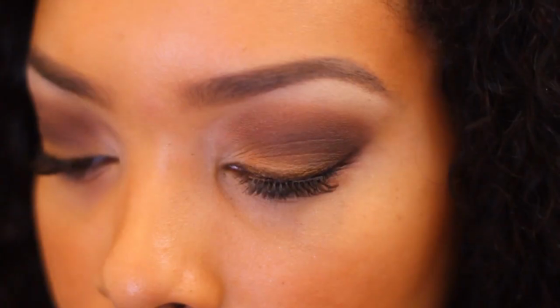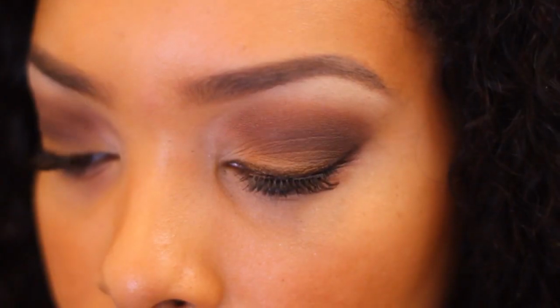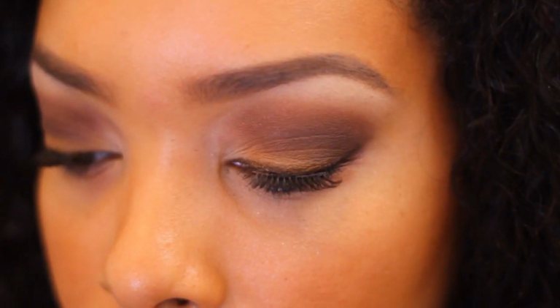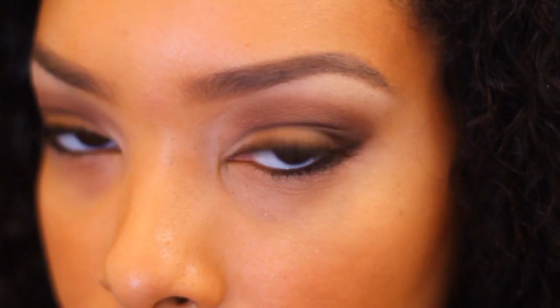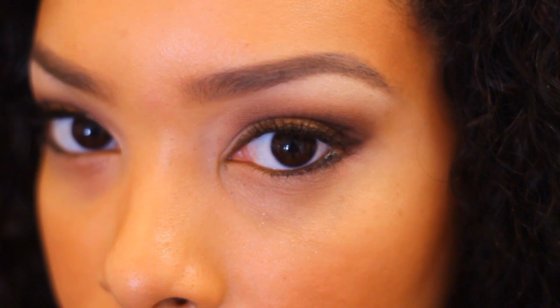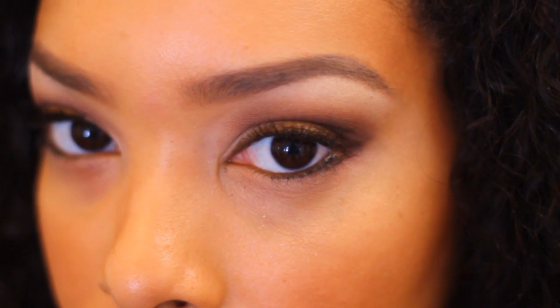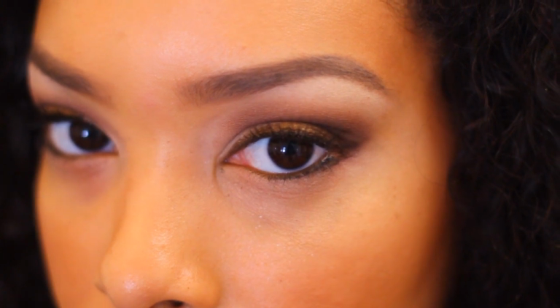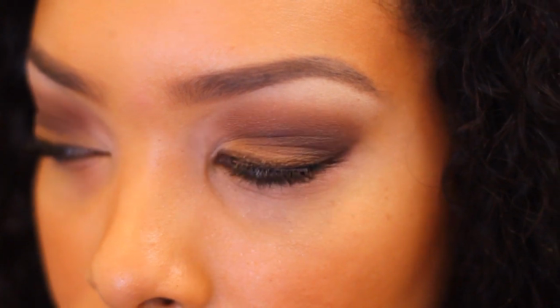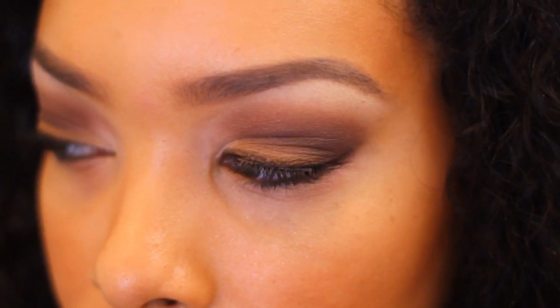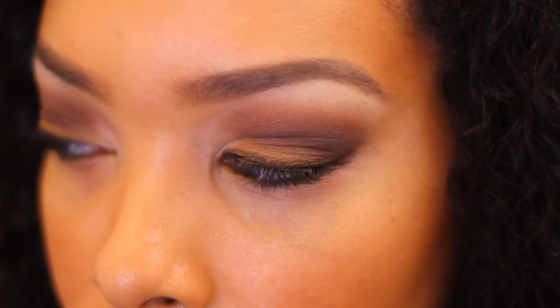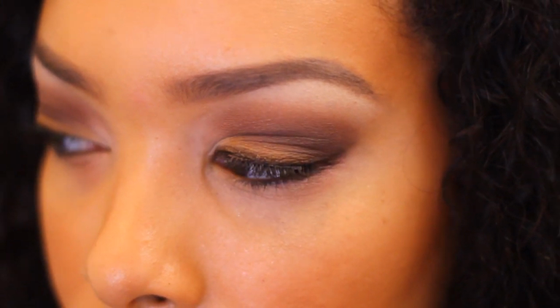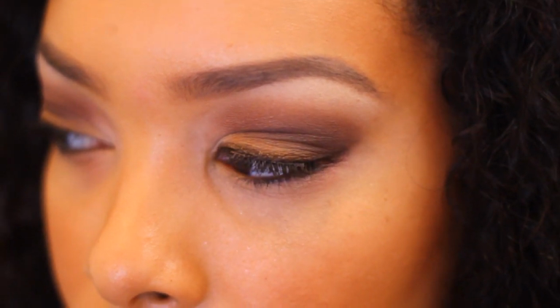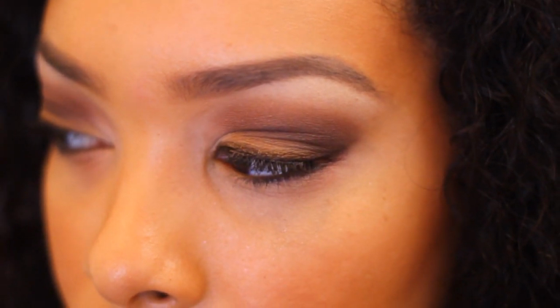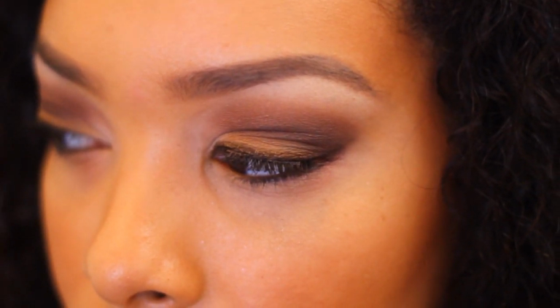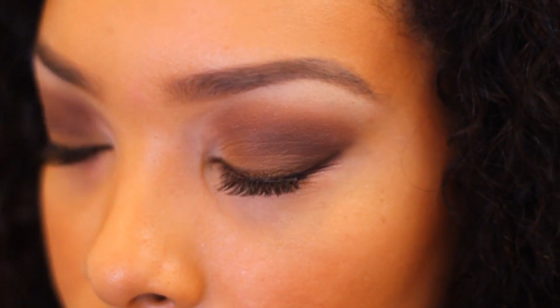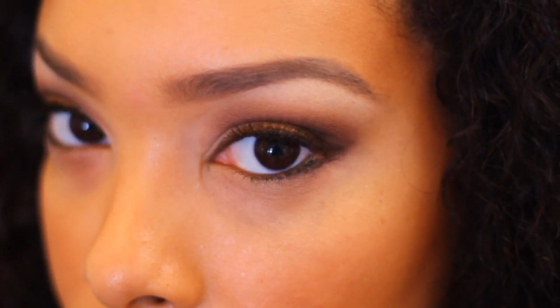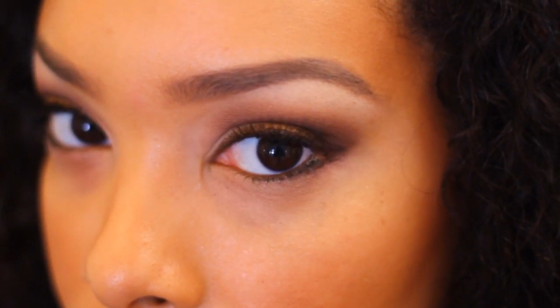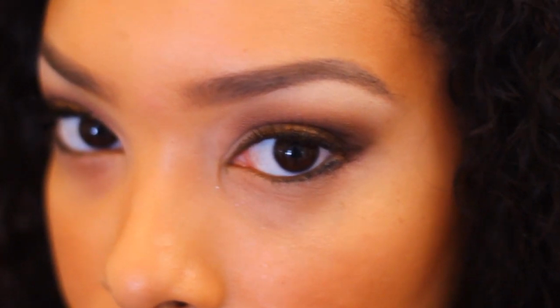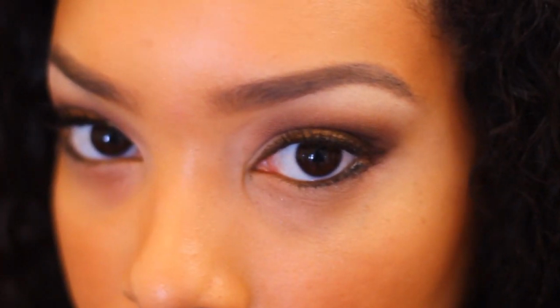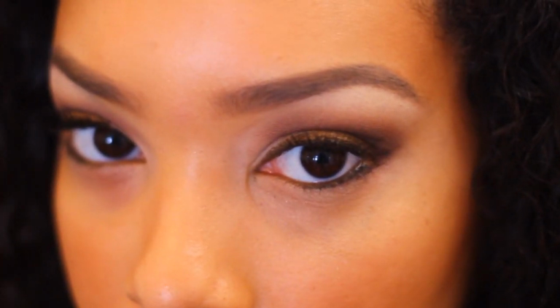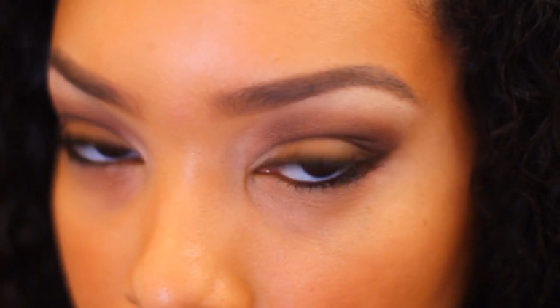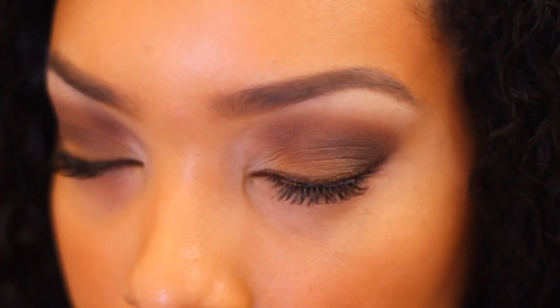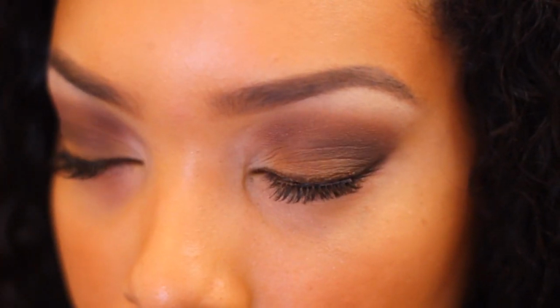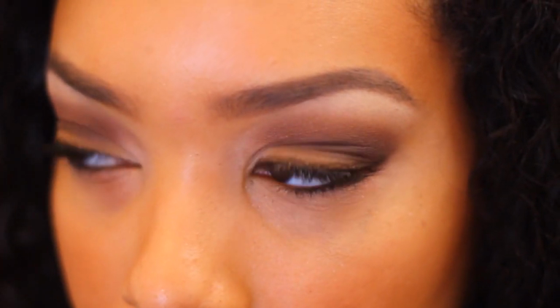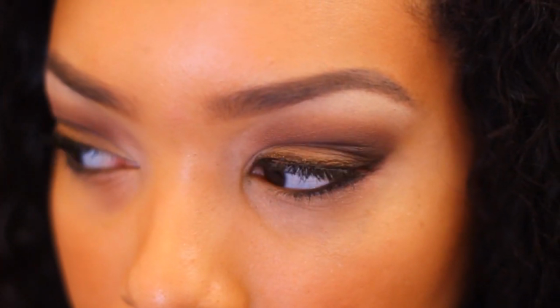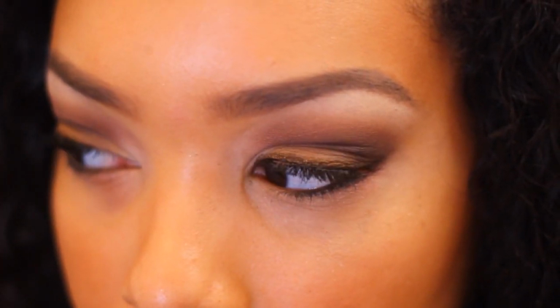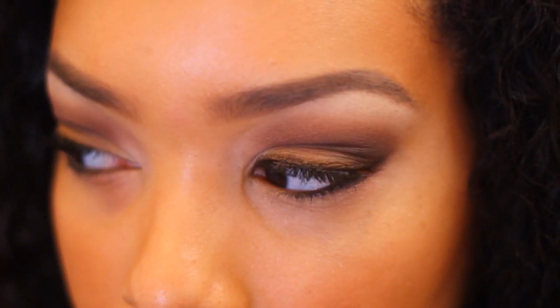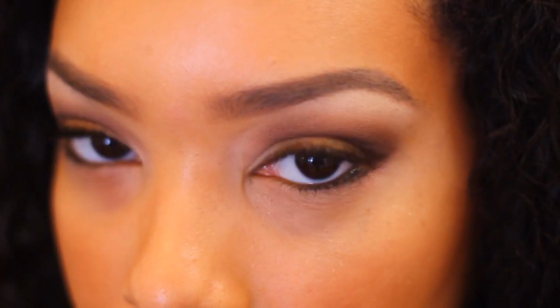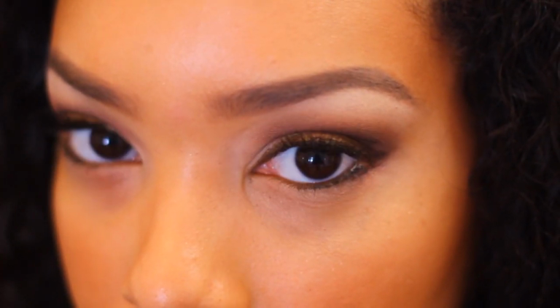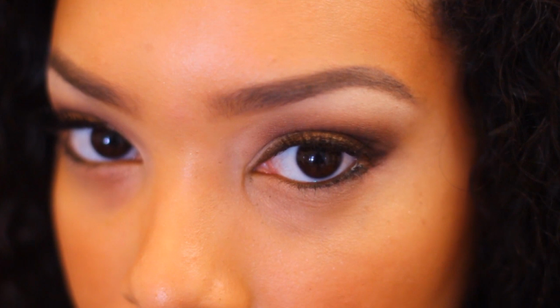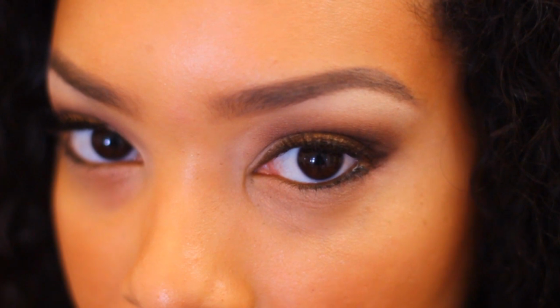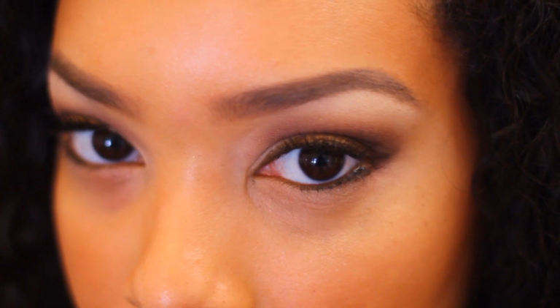Here's the eye look that we will be creating right now, and I'm just showing you a close up. Let's get started.